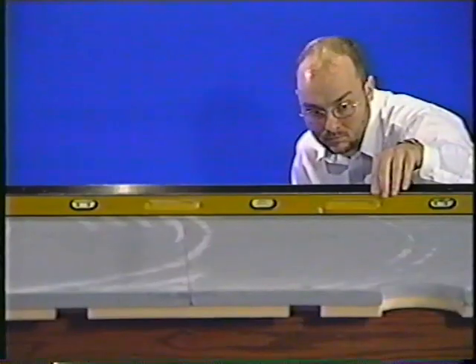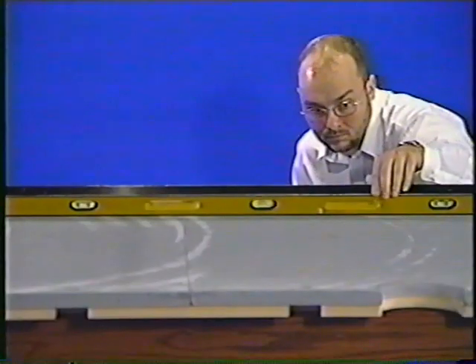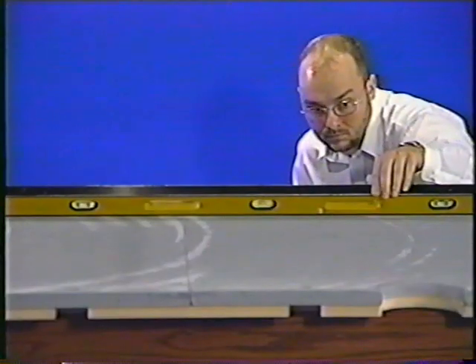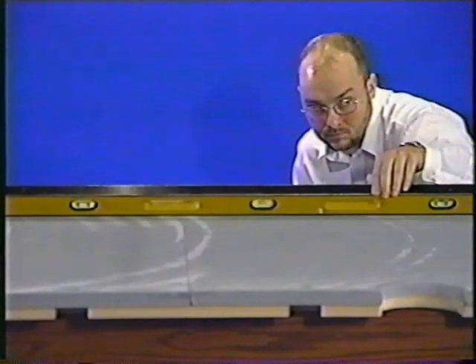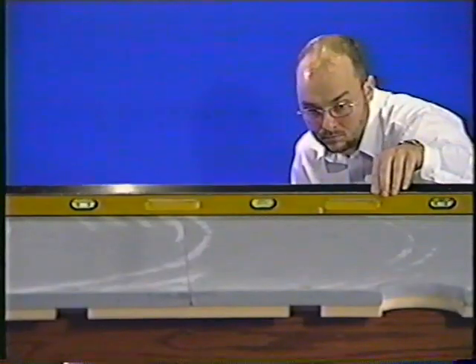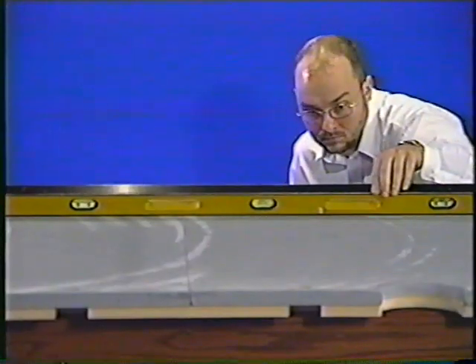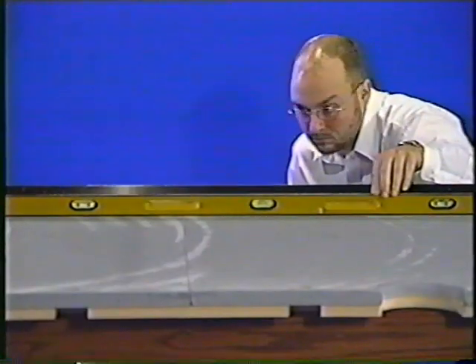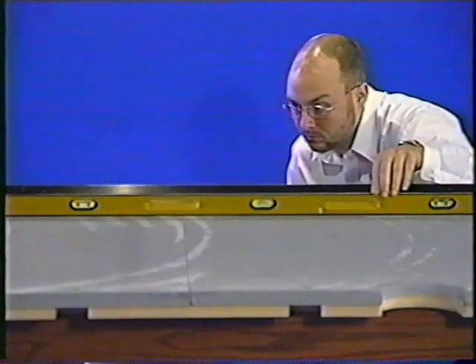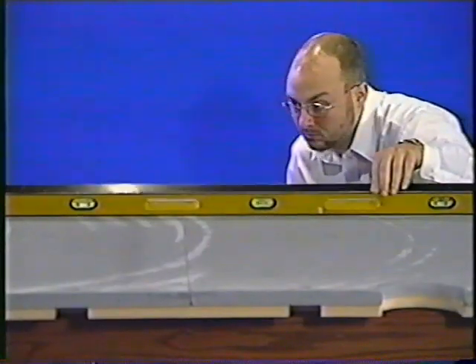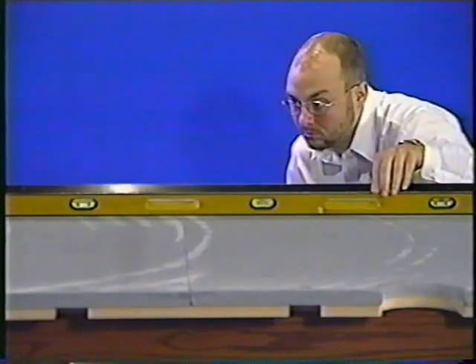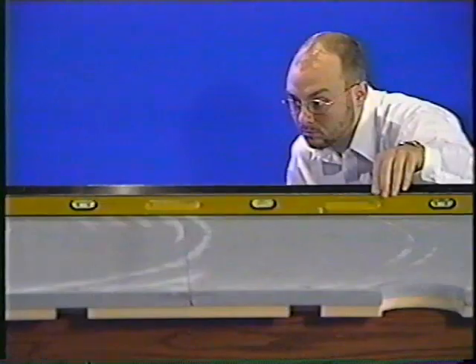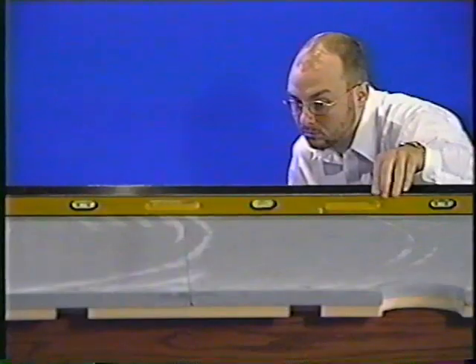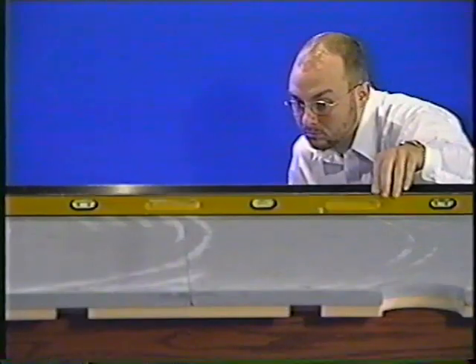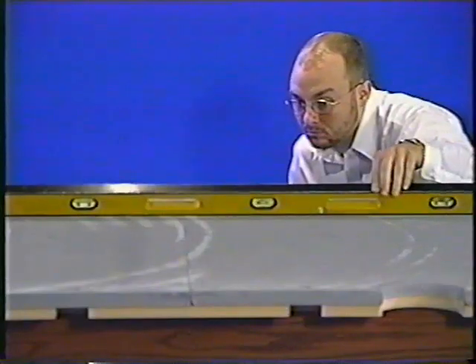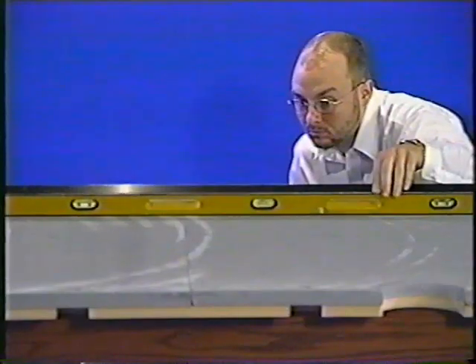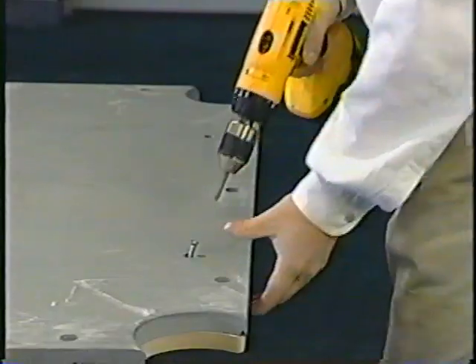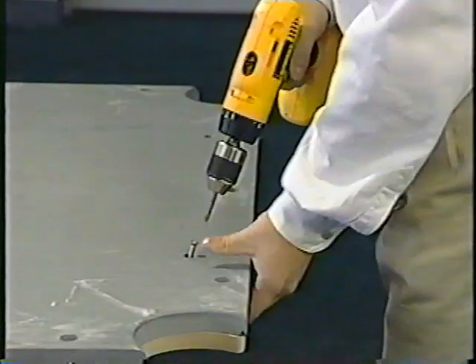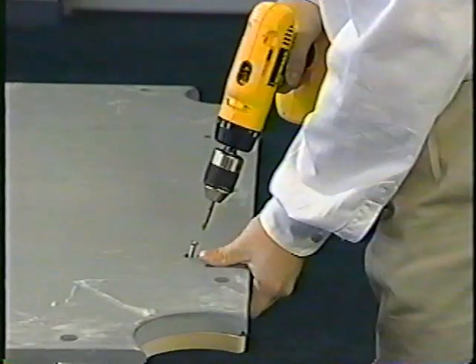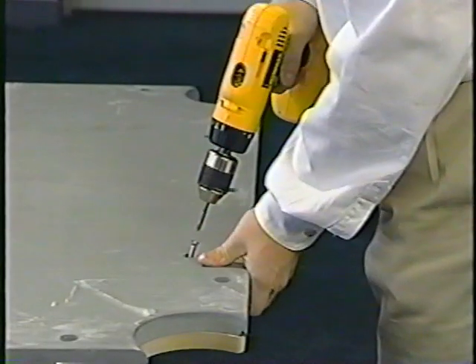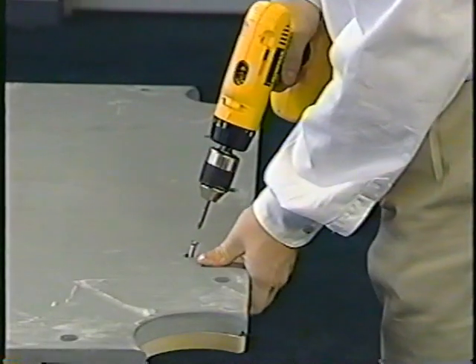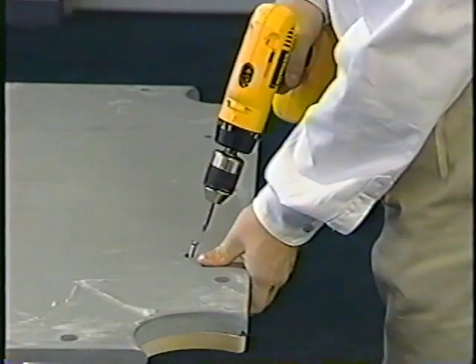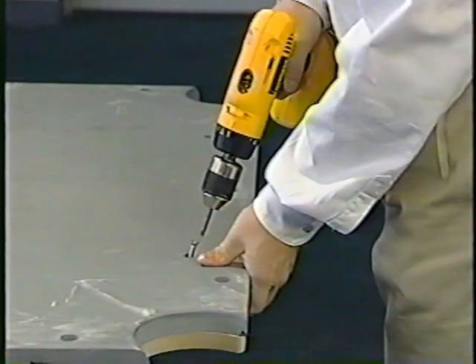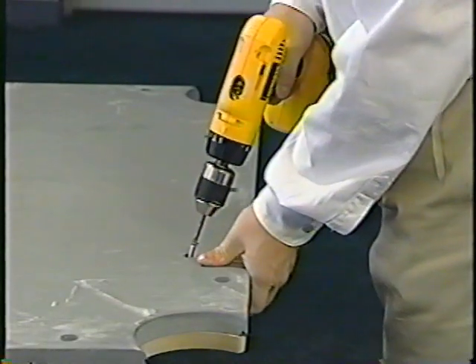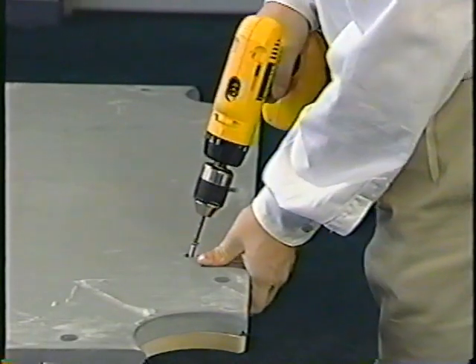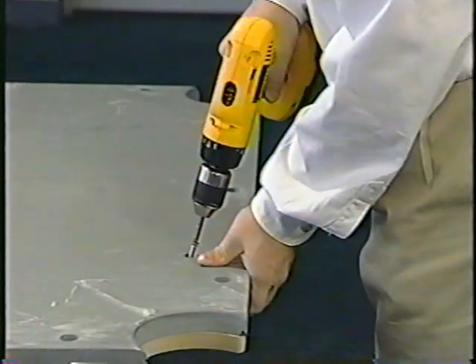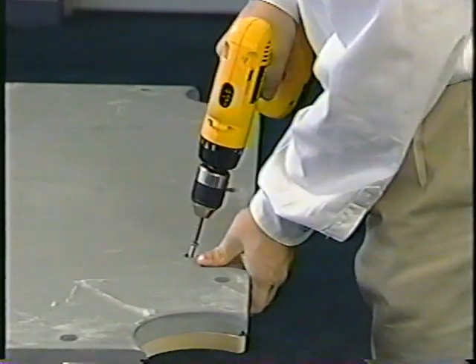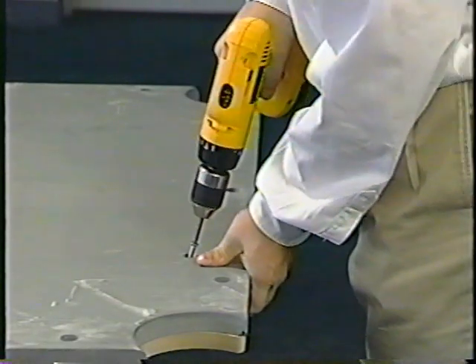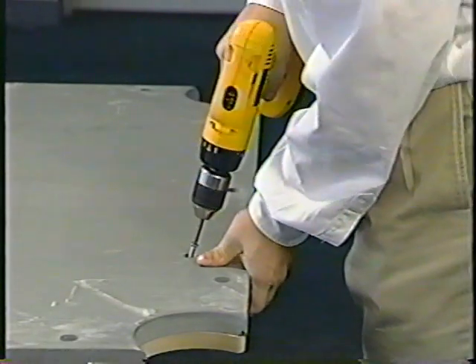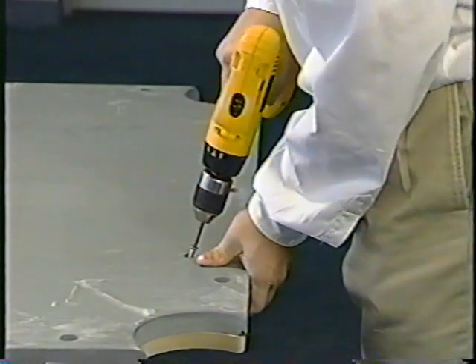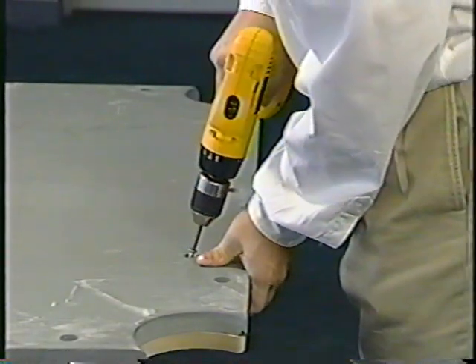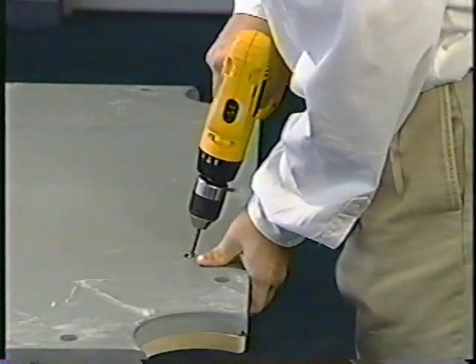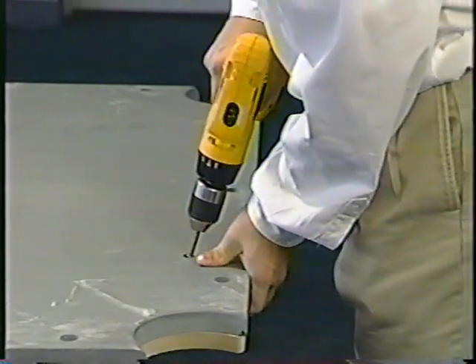Recheck with your level to make sure the surface is perfect, reset the screws, and you're ready to move on to fusing the seams.